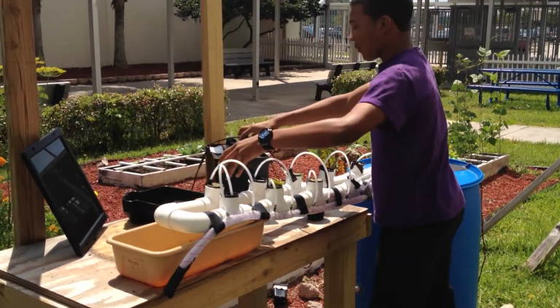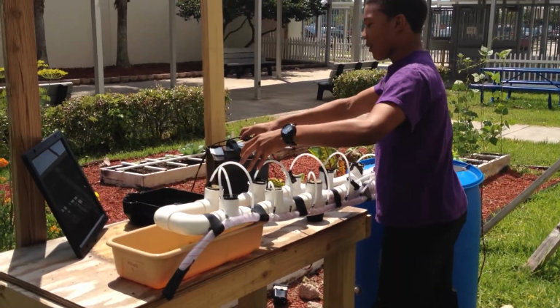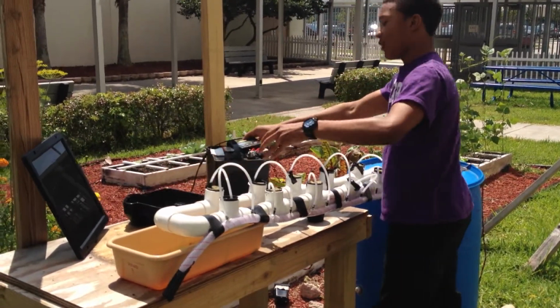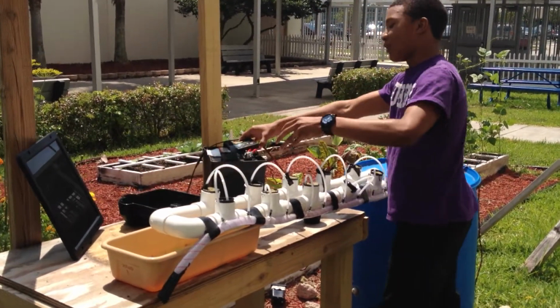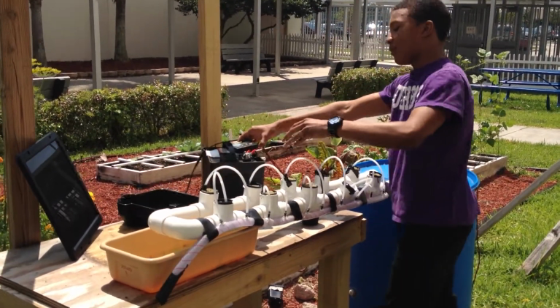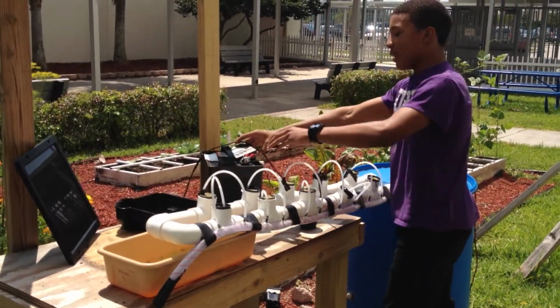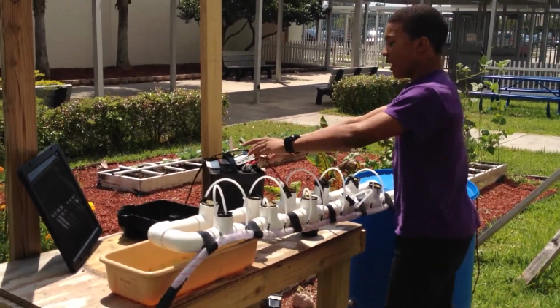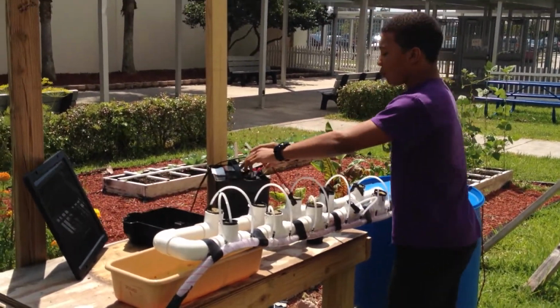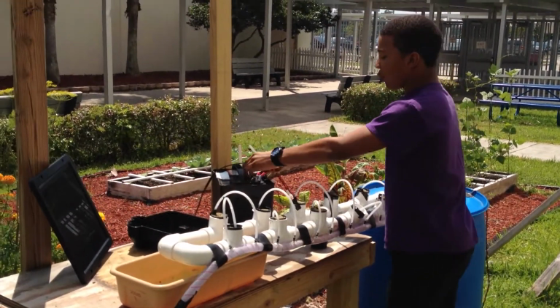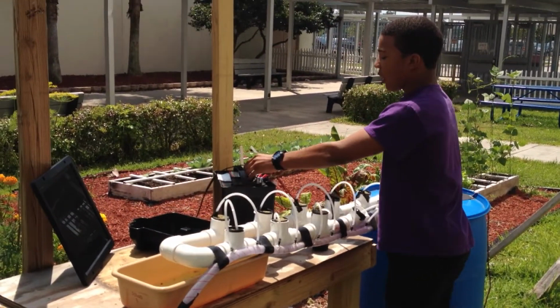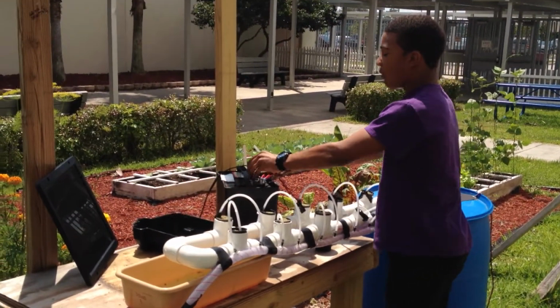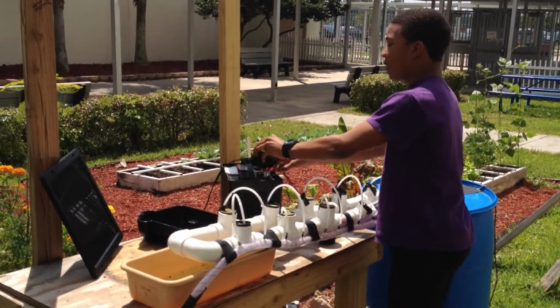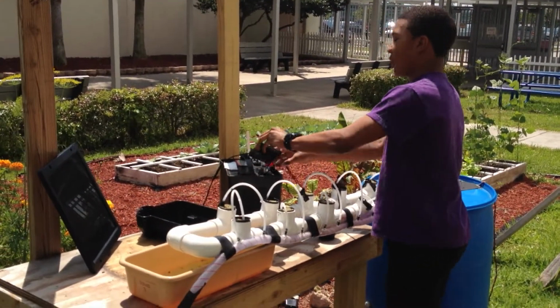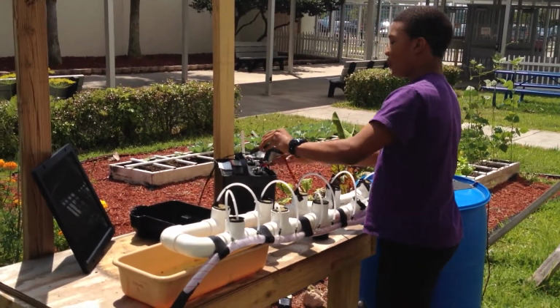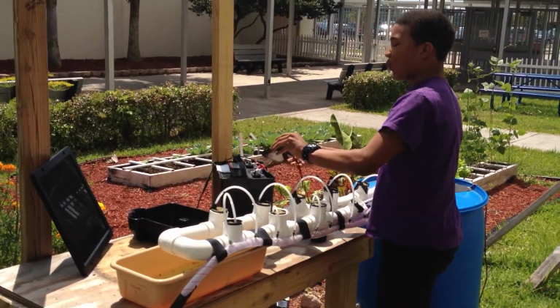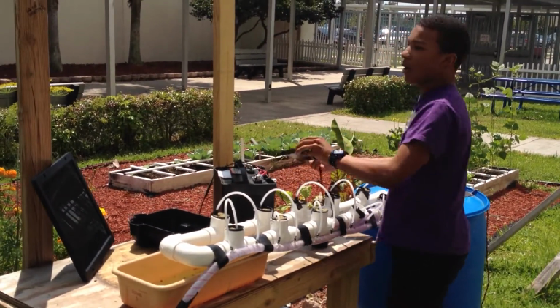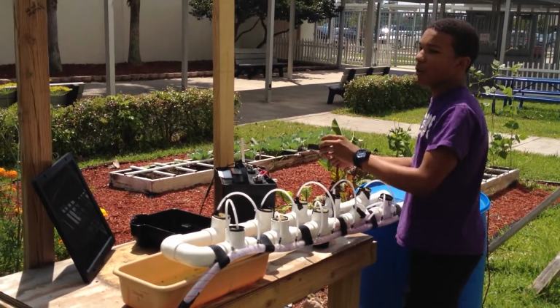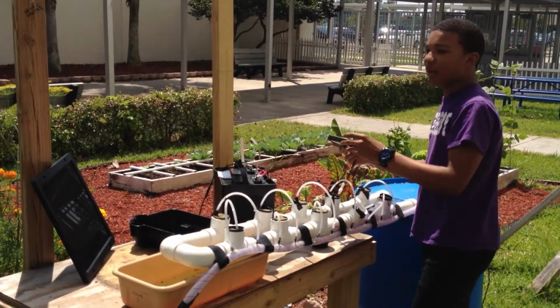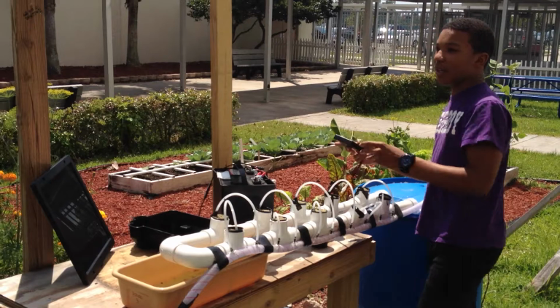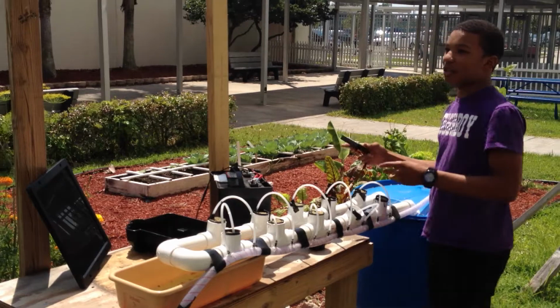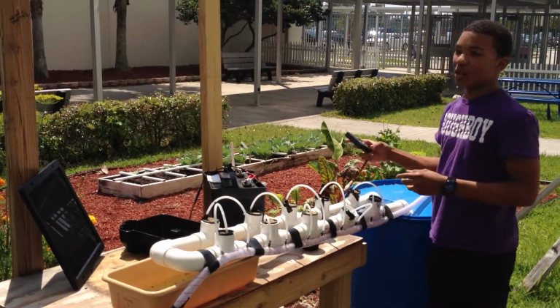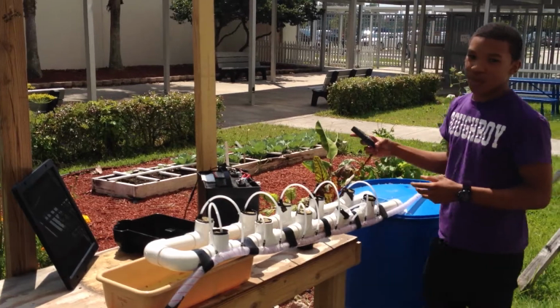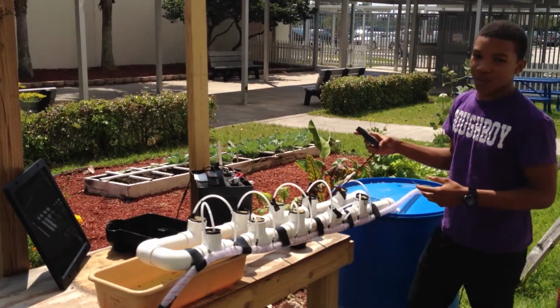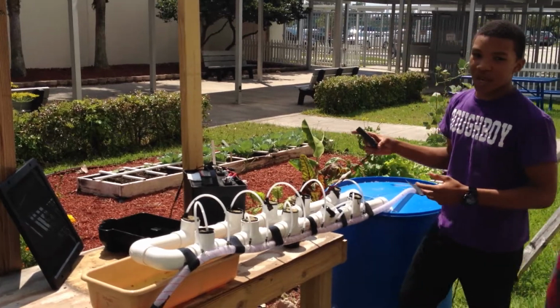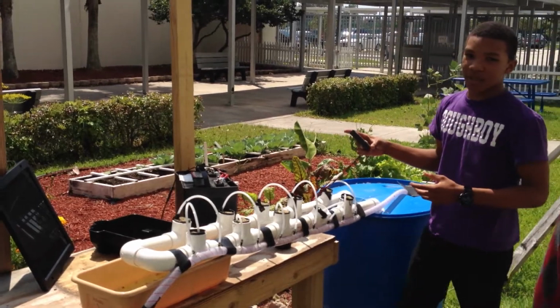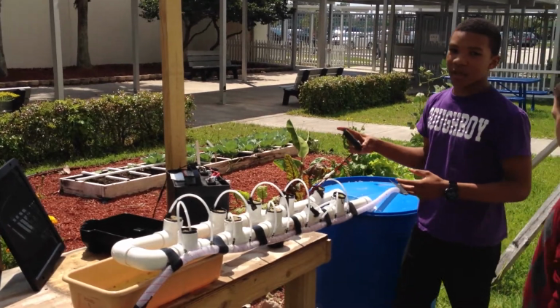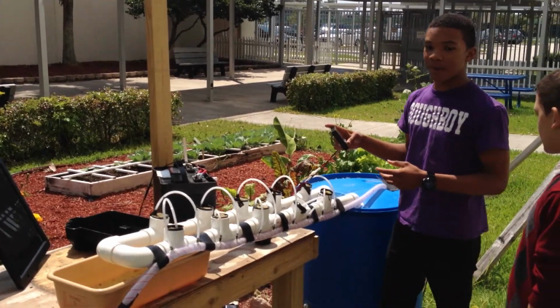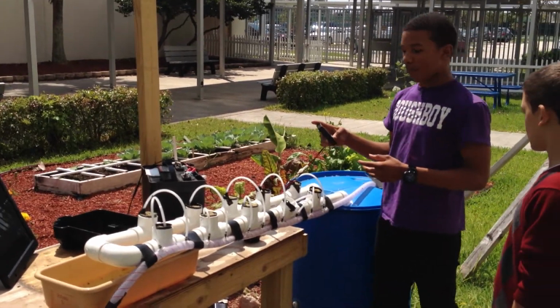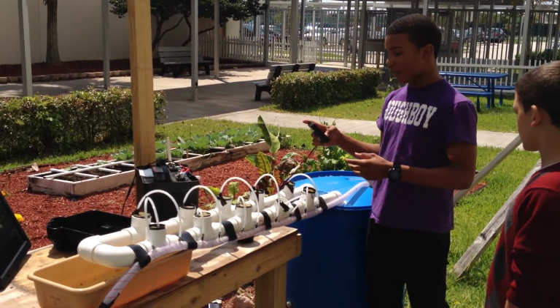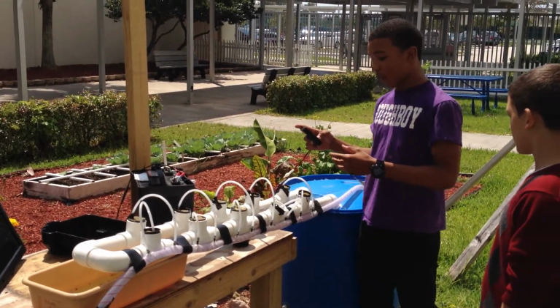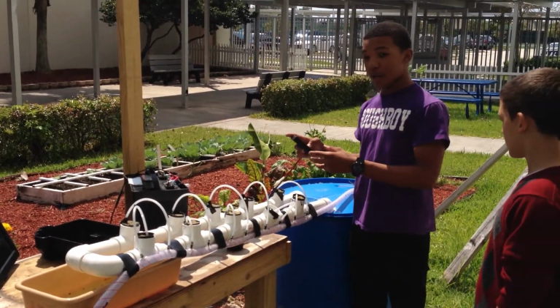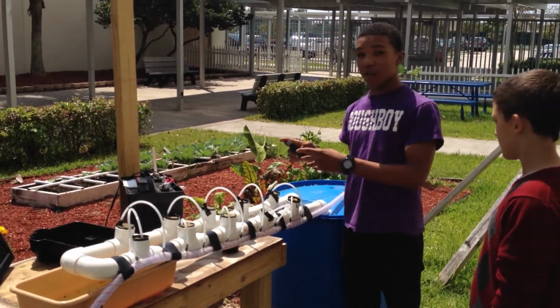The system is programmed to water our plants three times a day, every day.